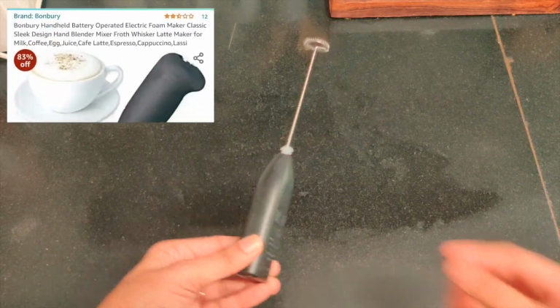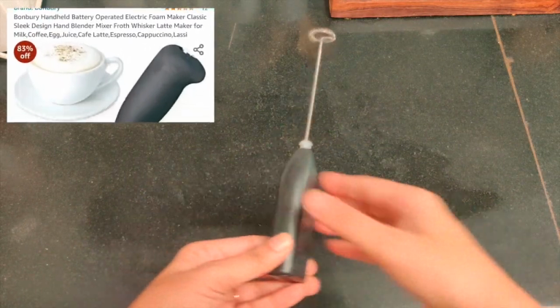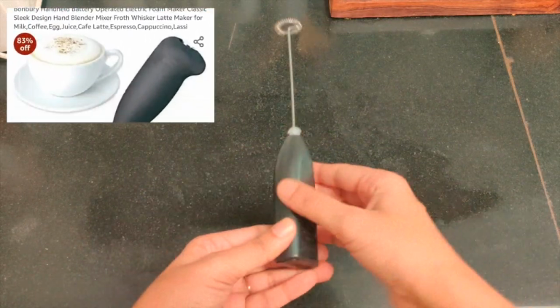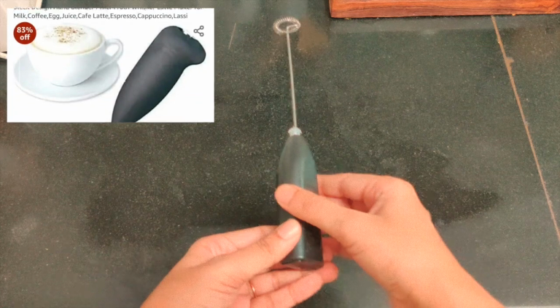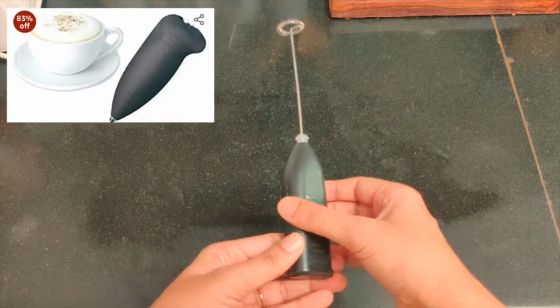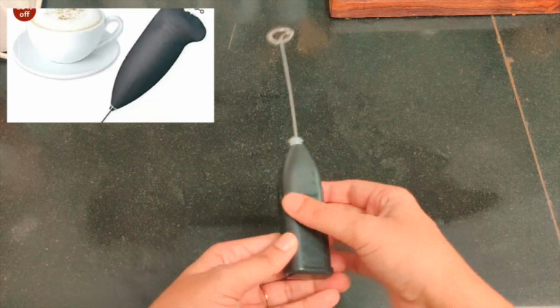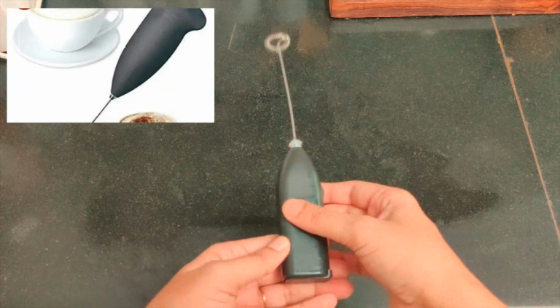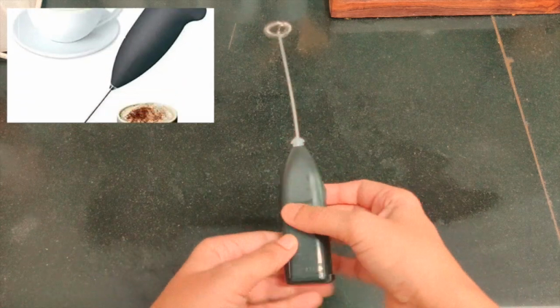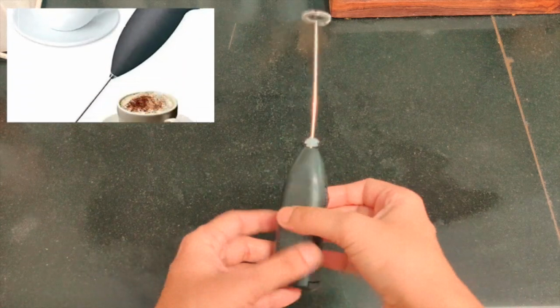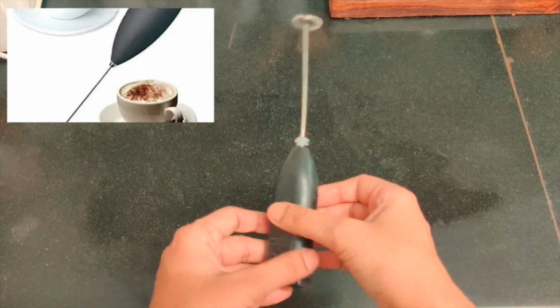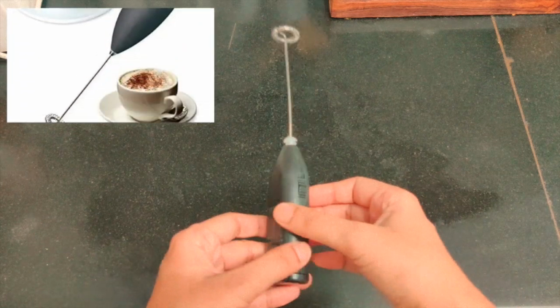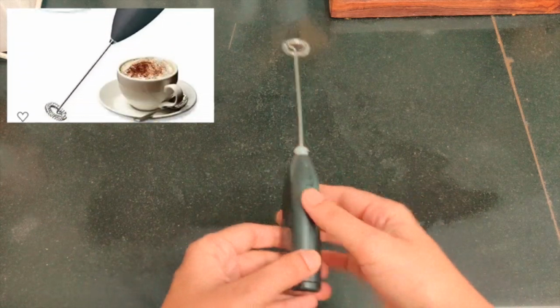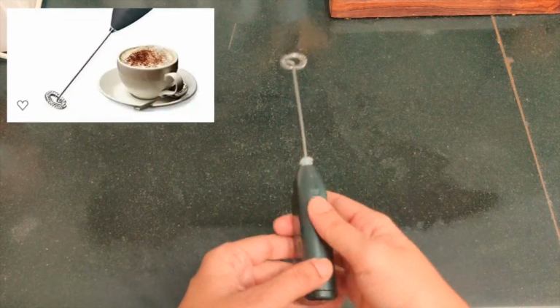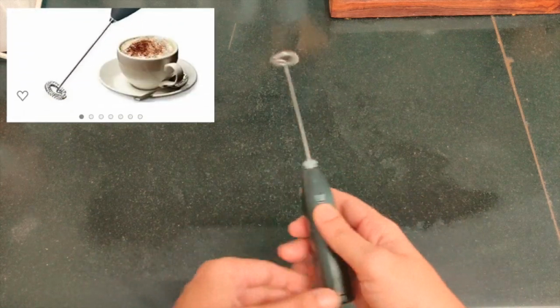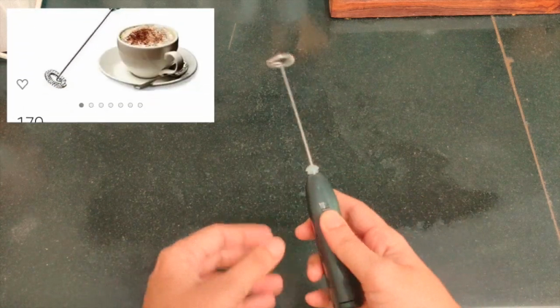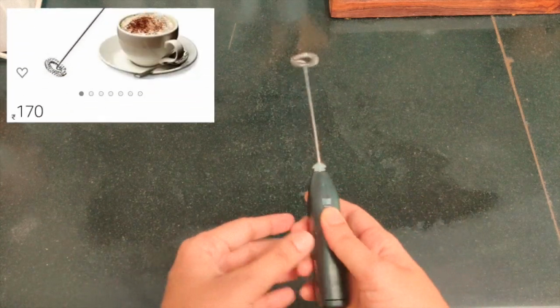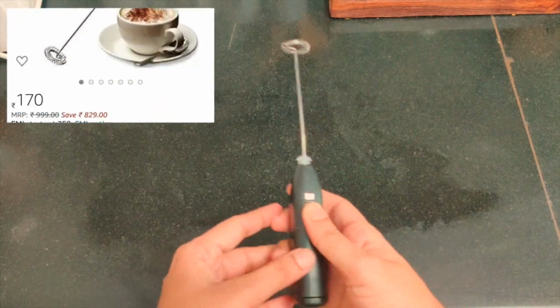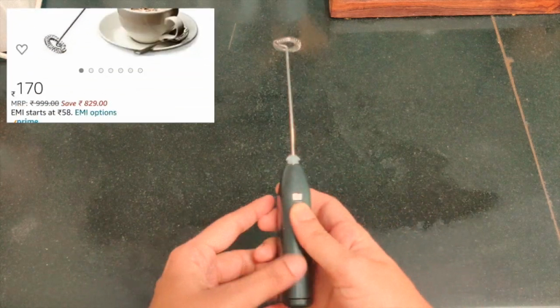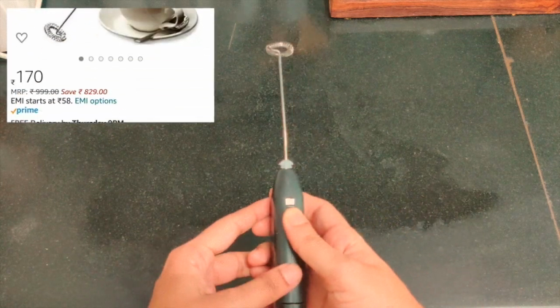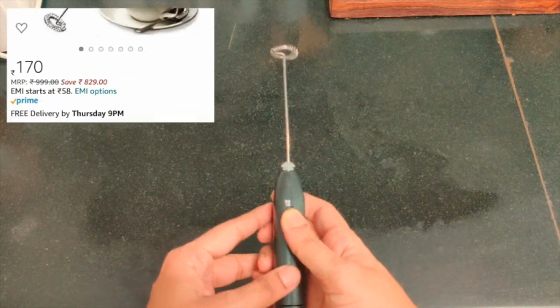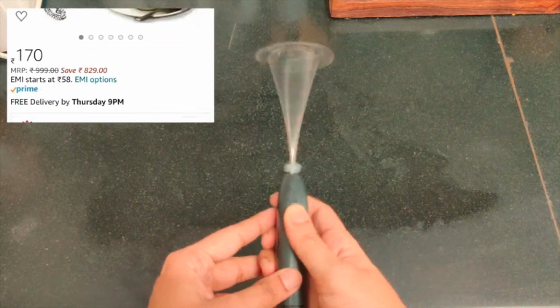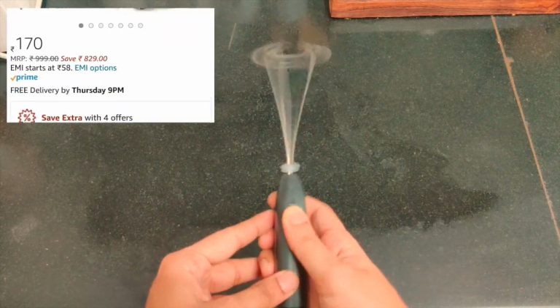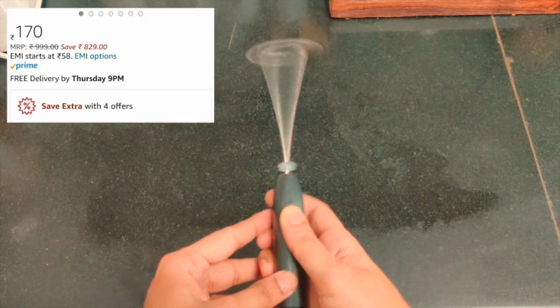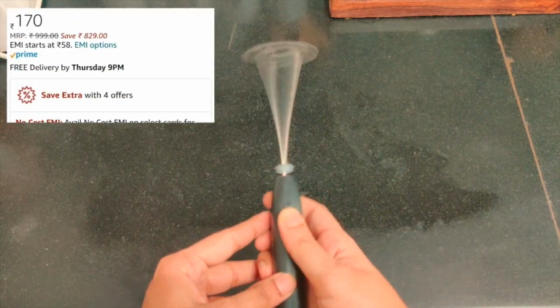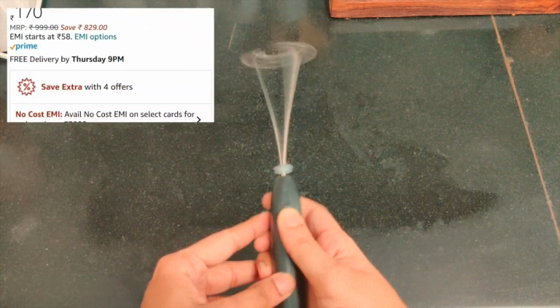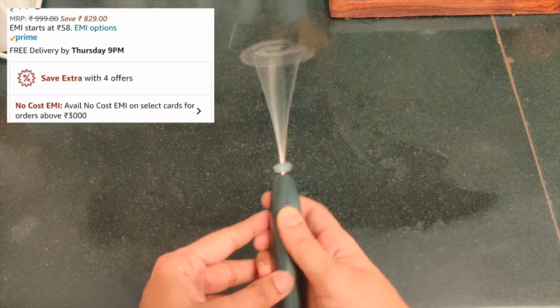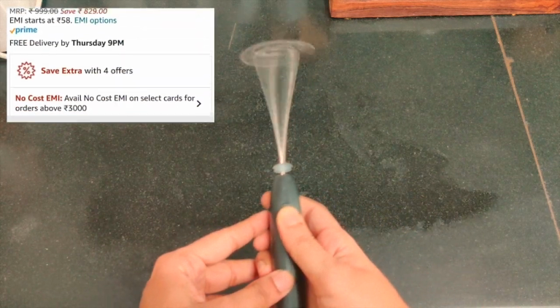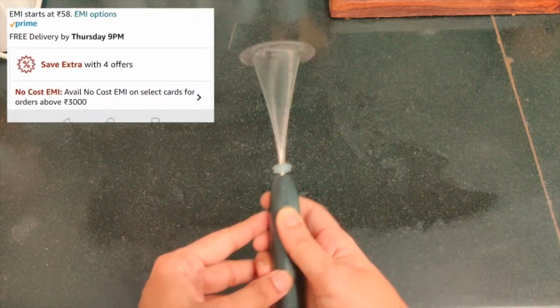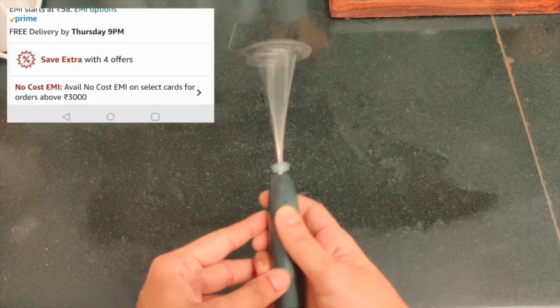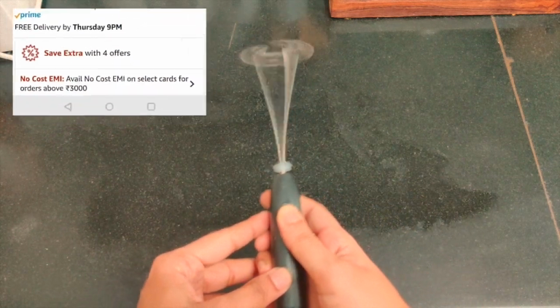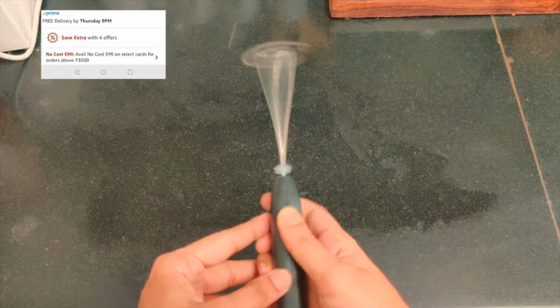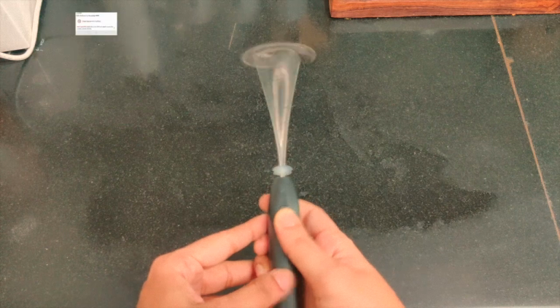This is a small battery-operated hand blender. I use it for small items like curd or omelettes.